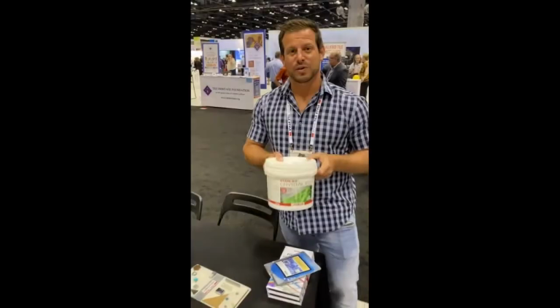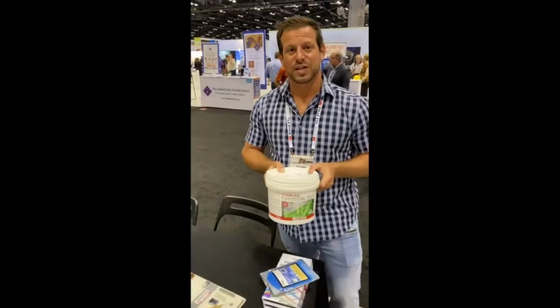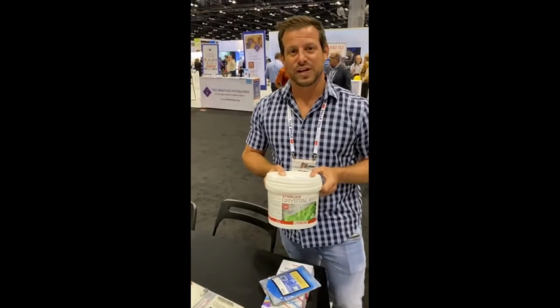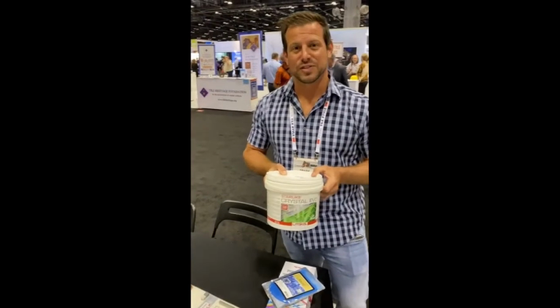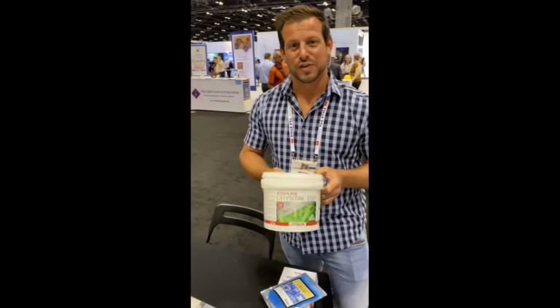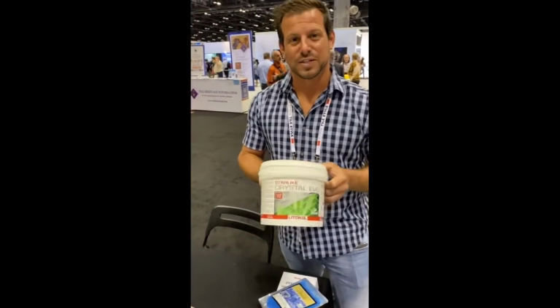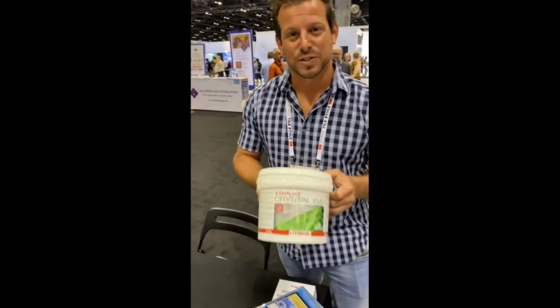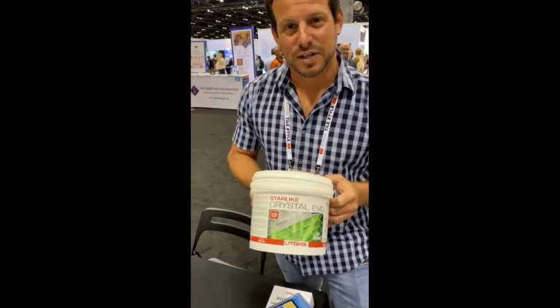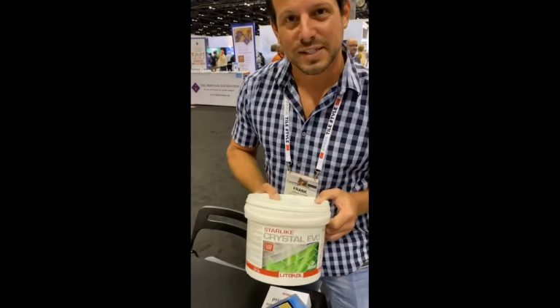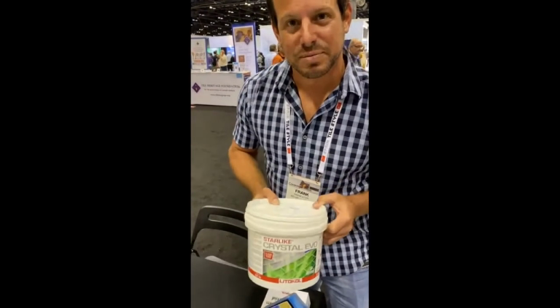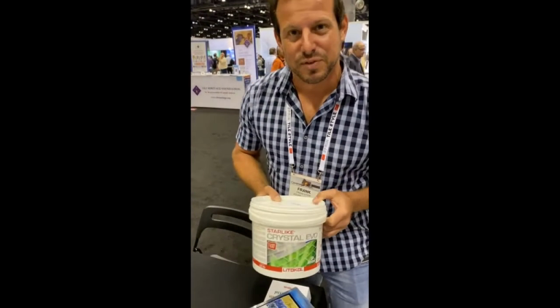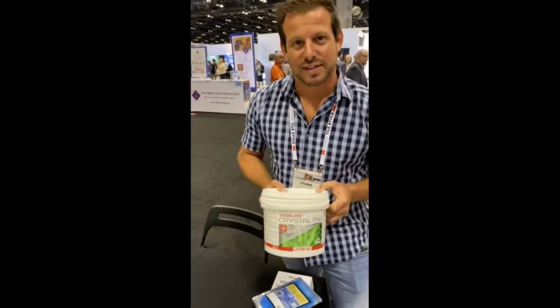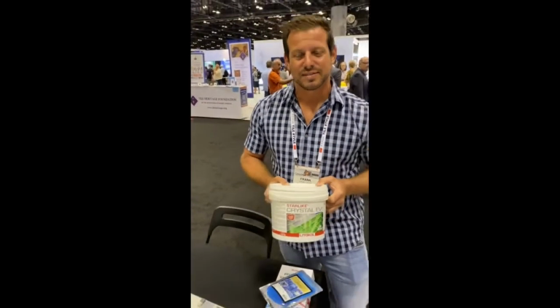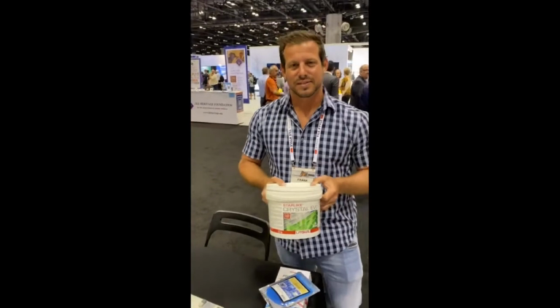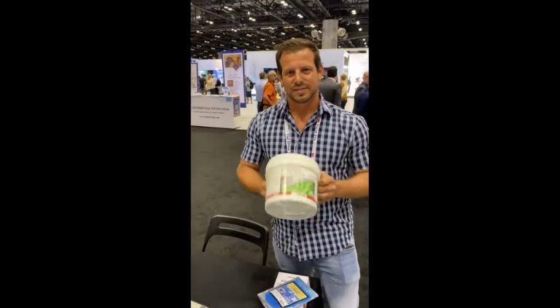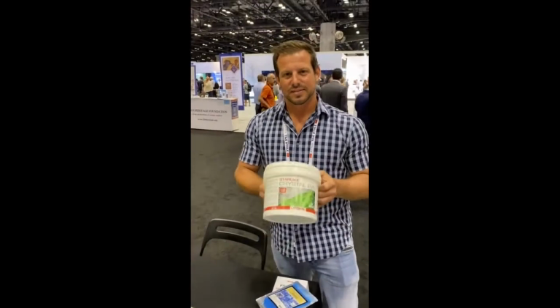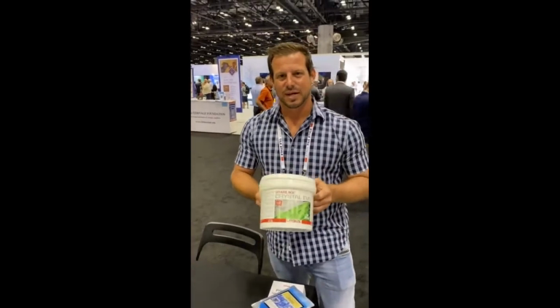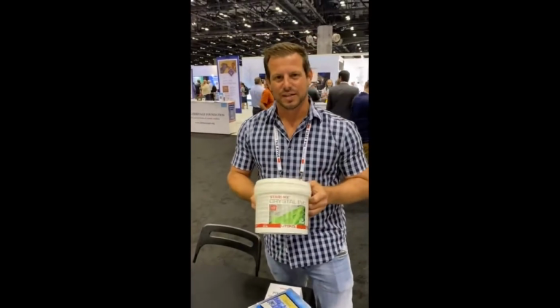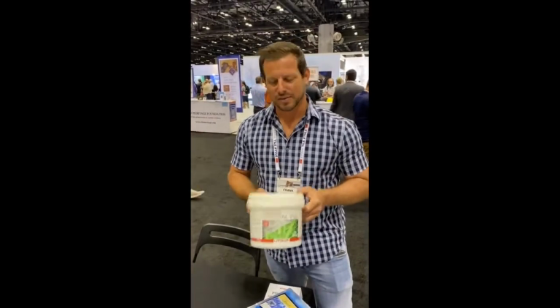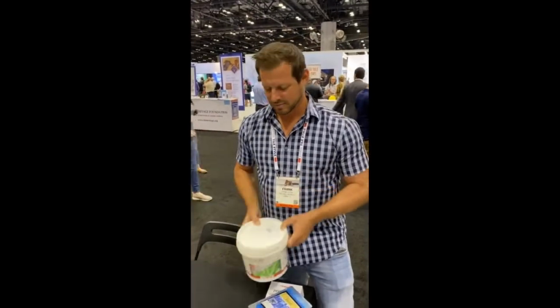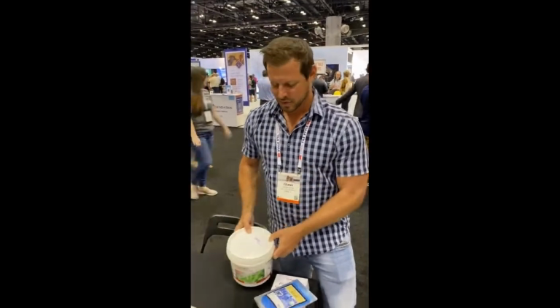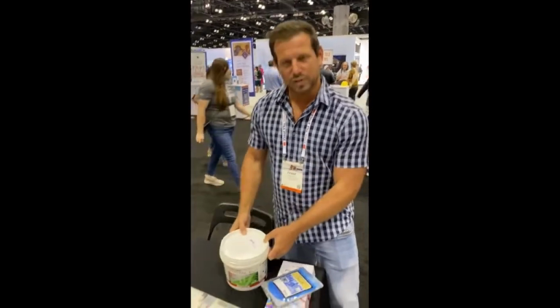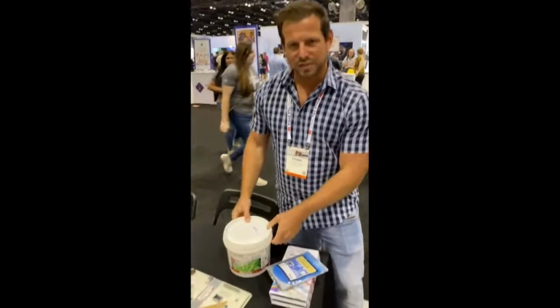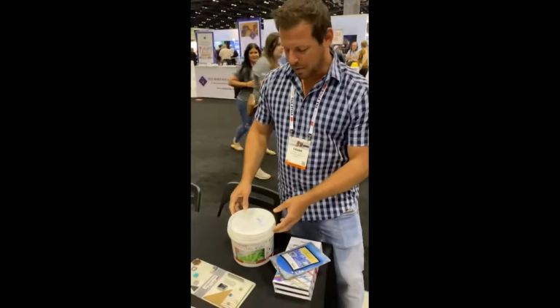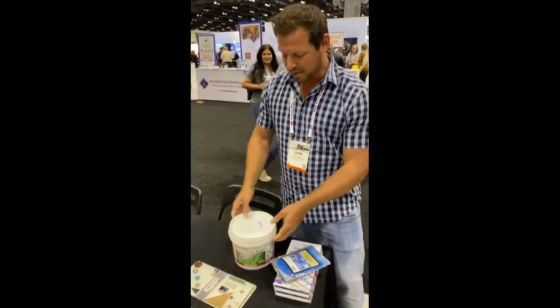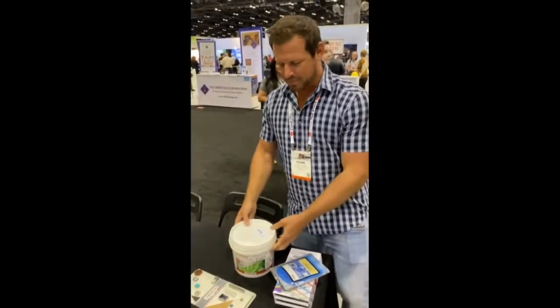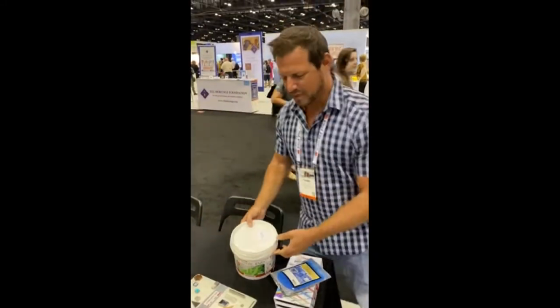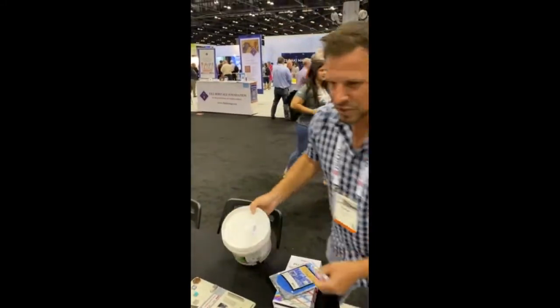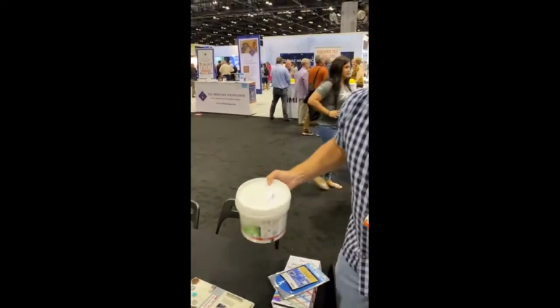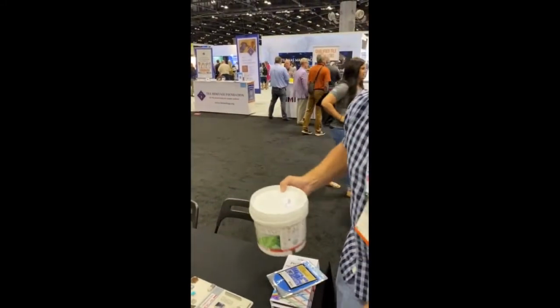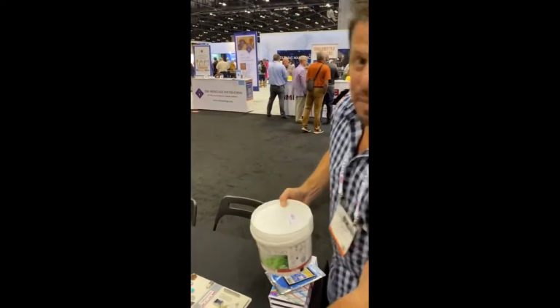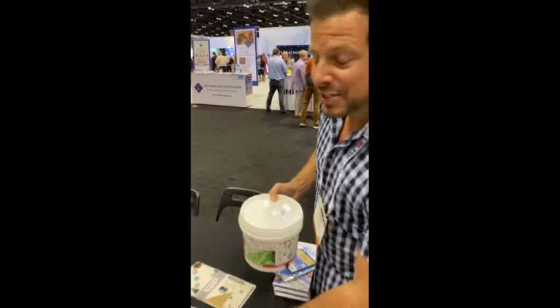Evo 700, the translucent color adaptive grout by Letico — coolest stuff on the market. Let me show you how it comes packaged.